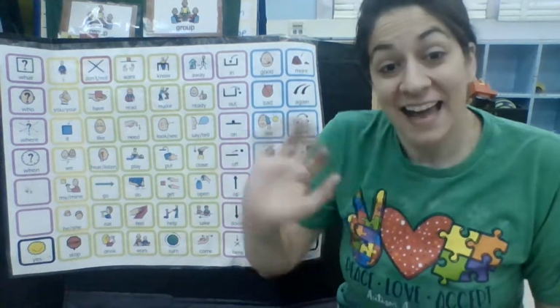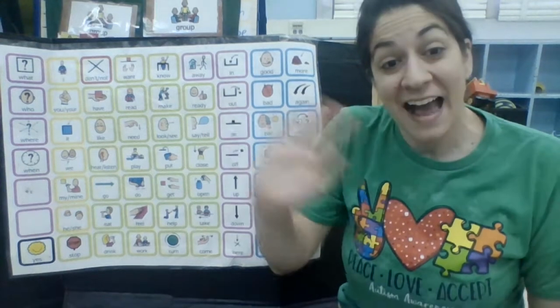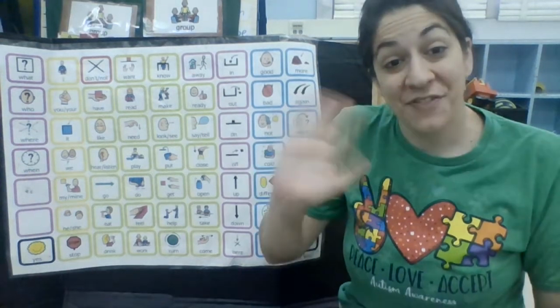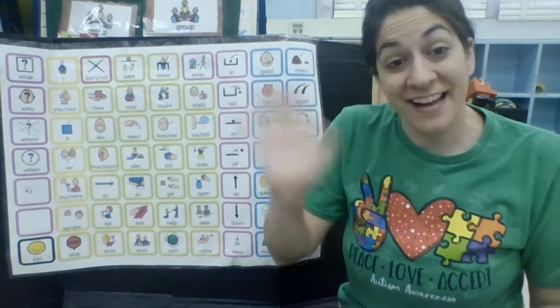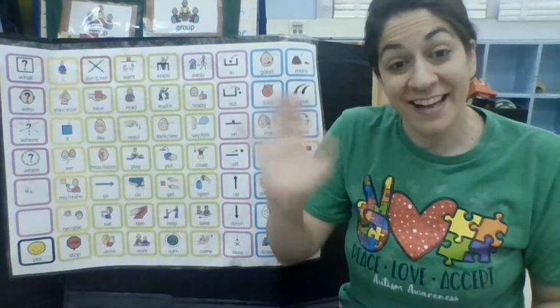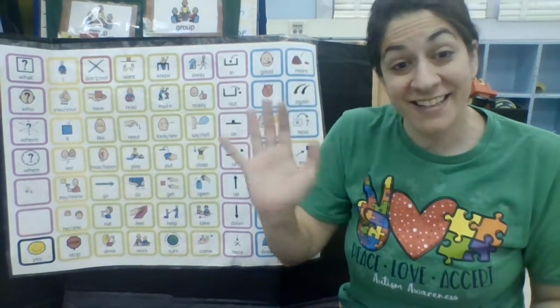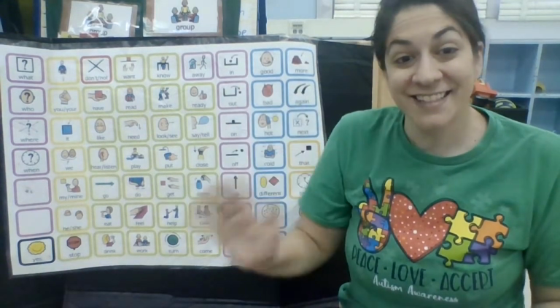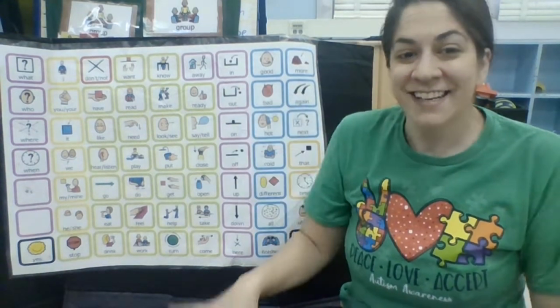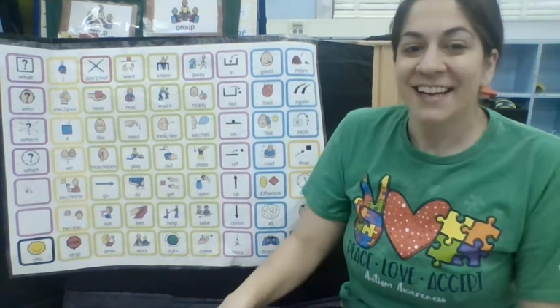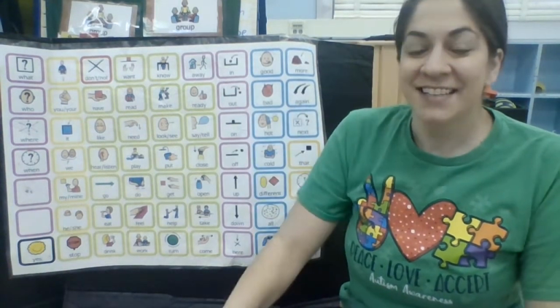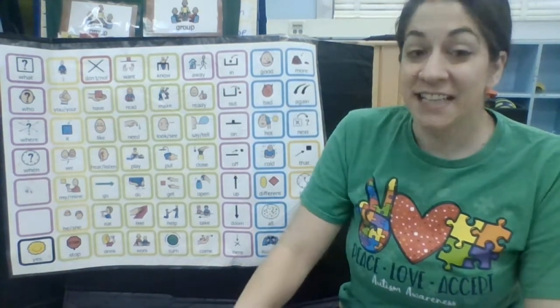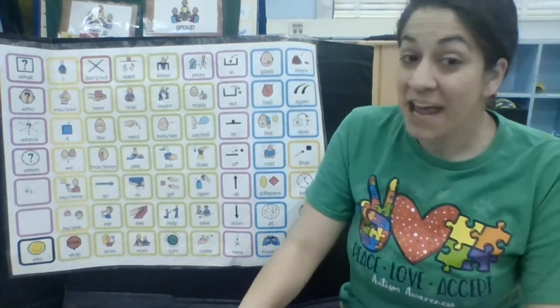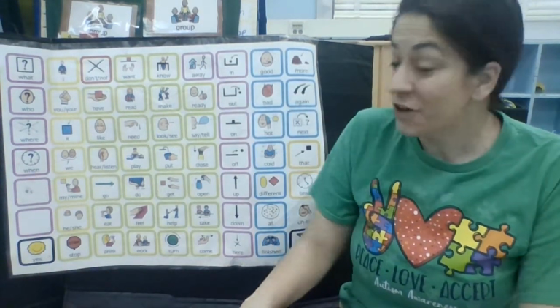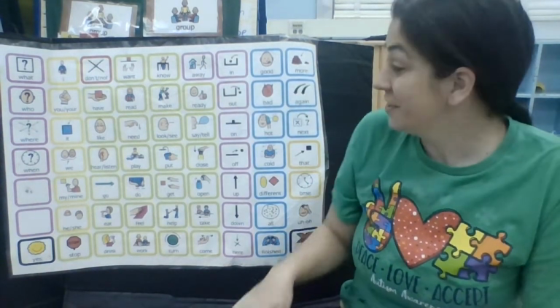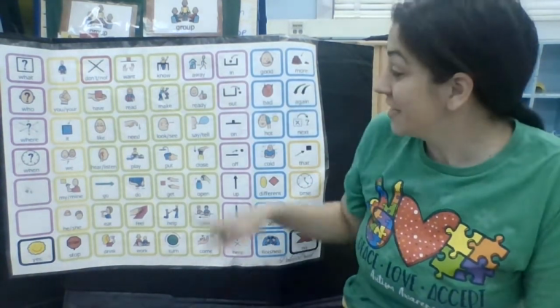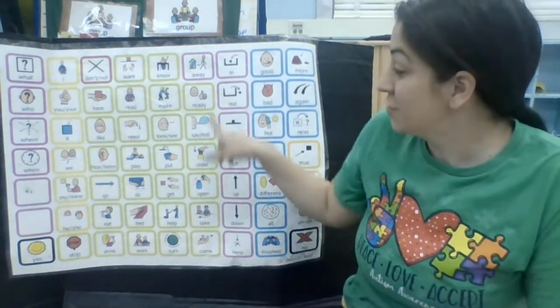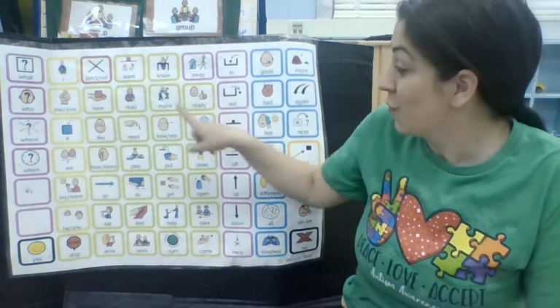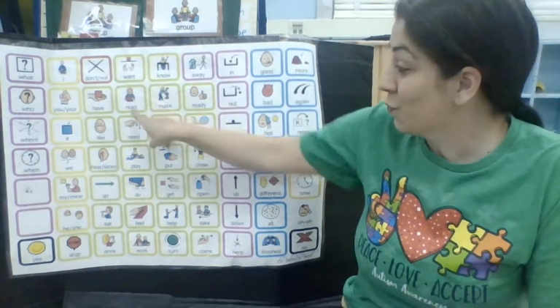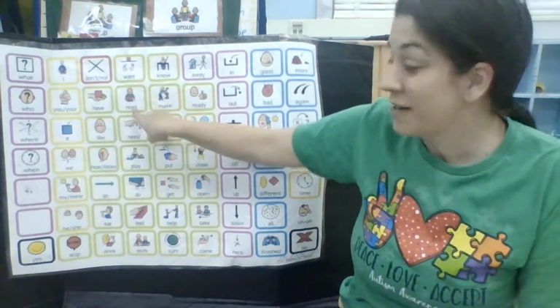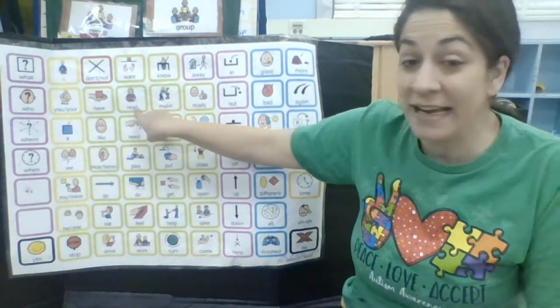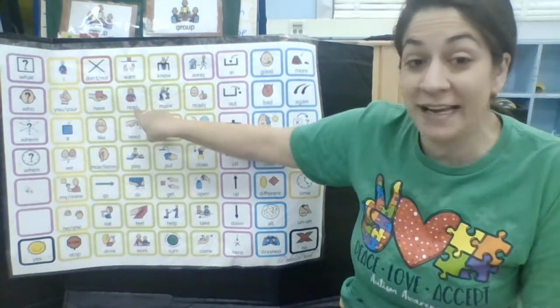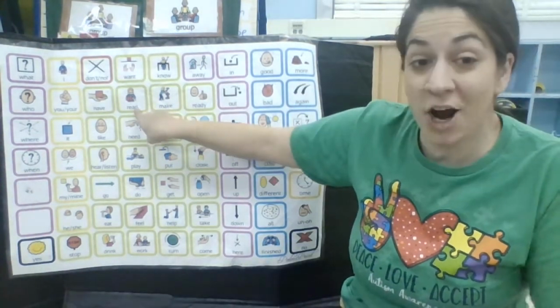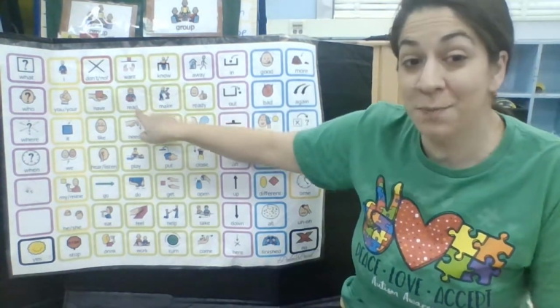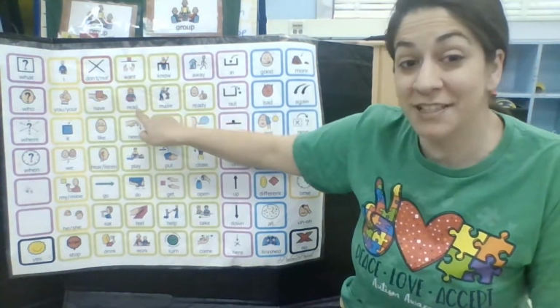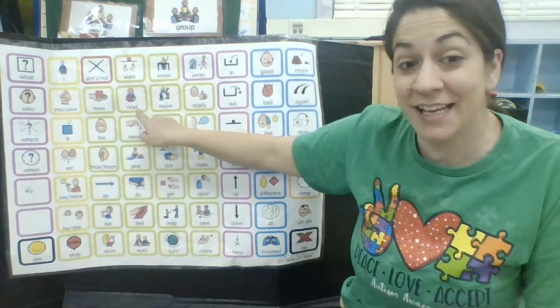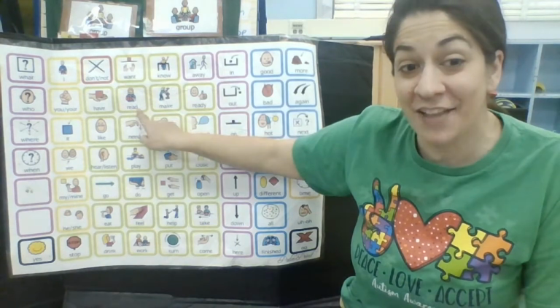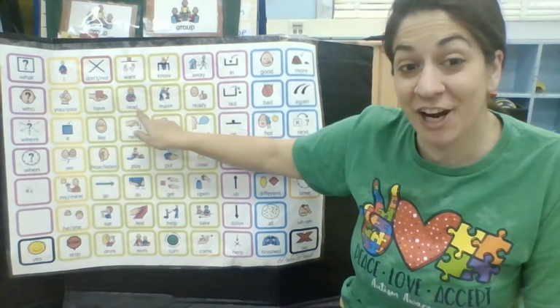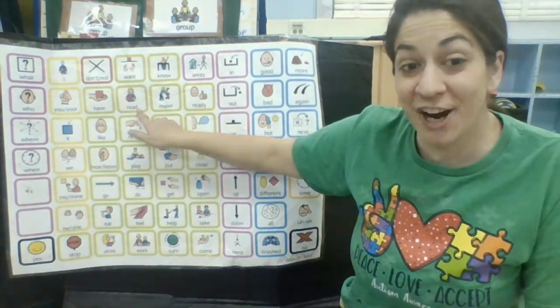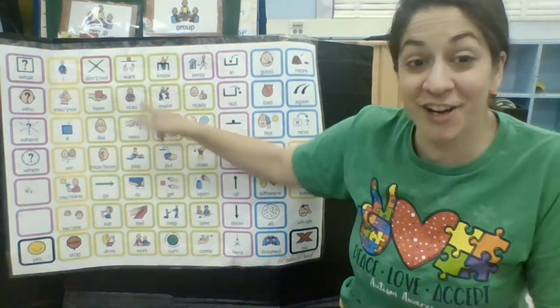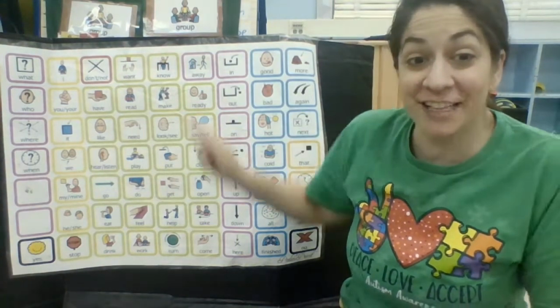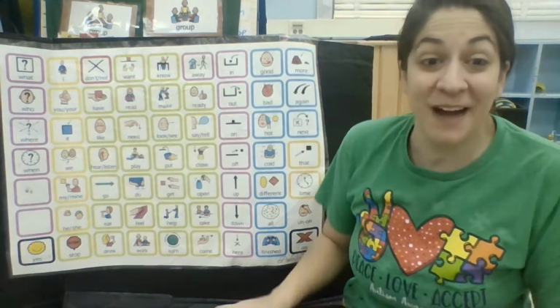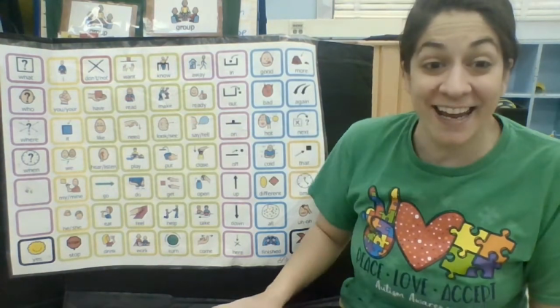Hi friends! Today we're going to get to read our book together. Are you guys ready?